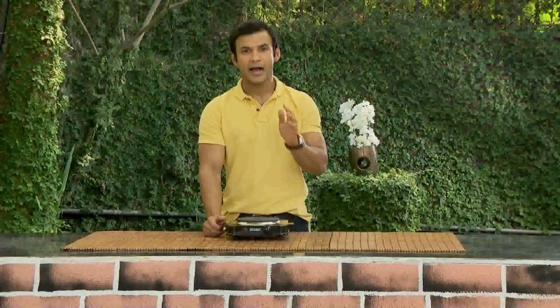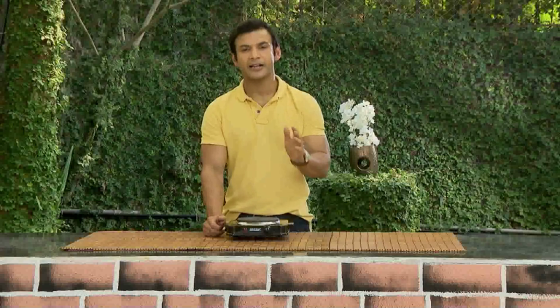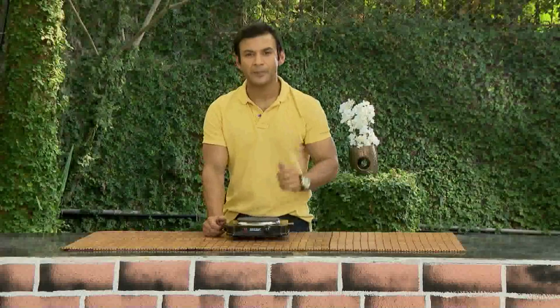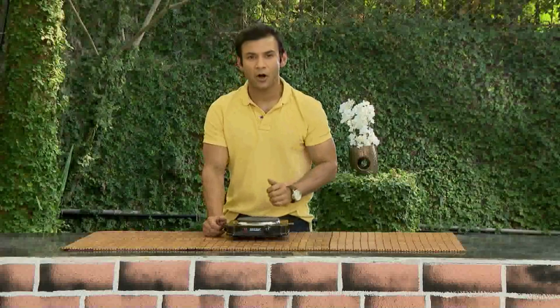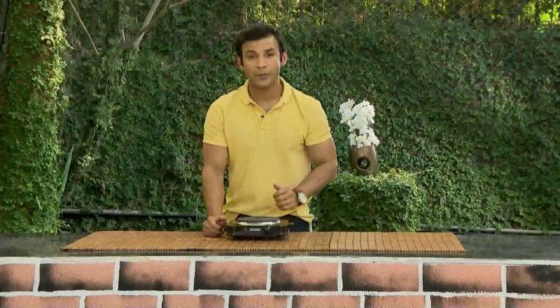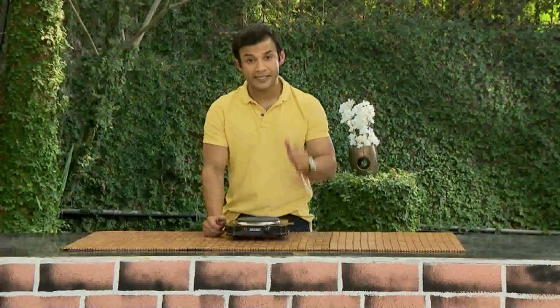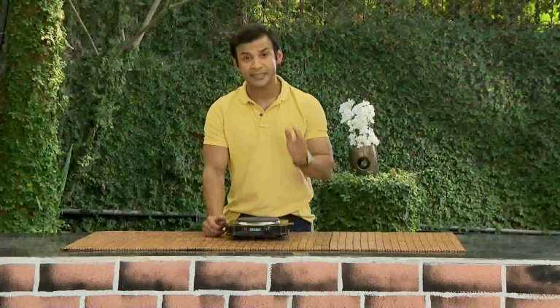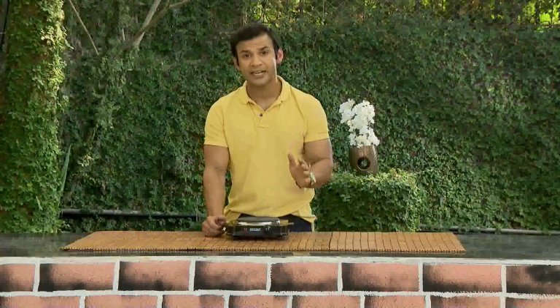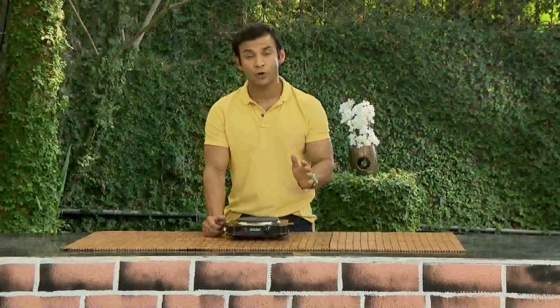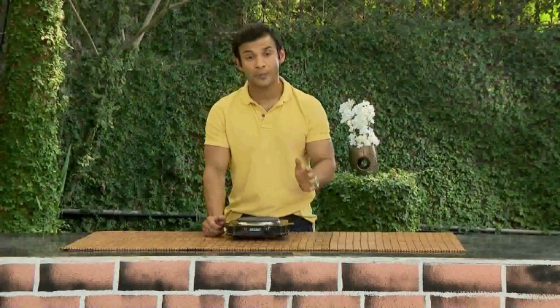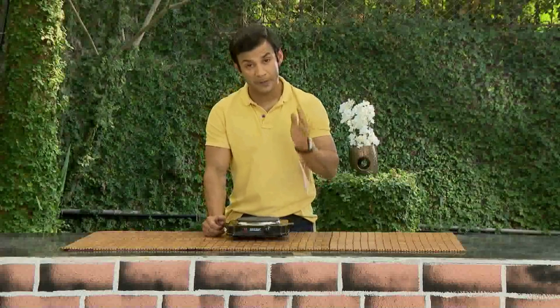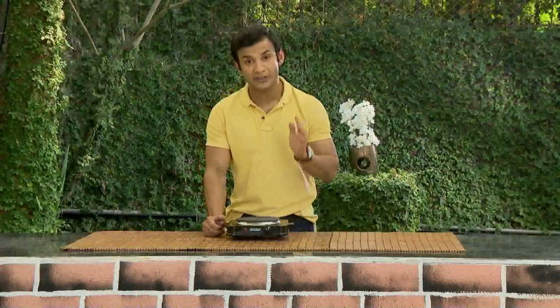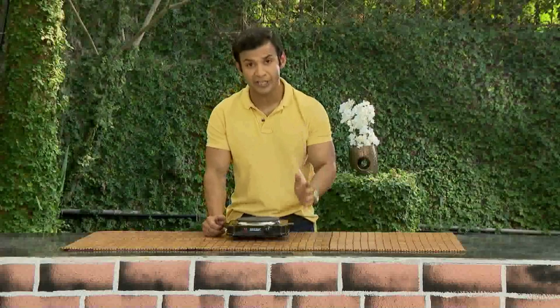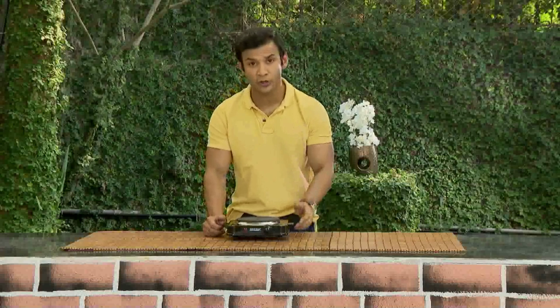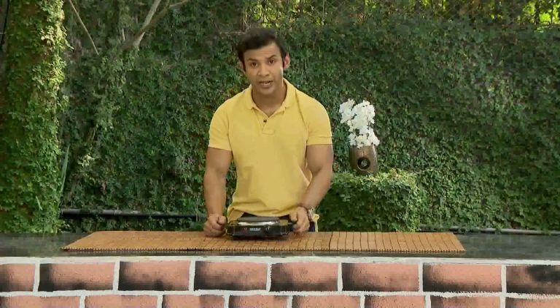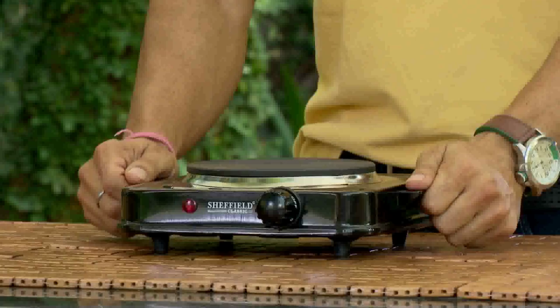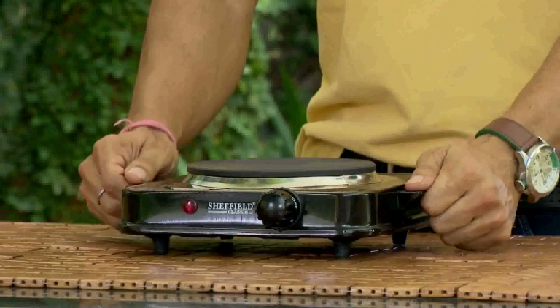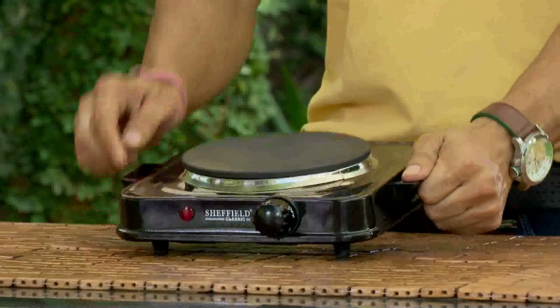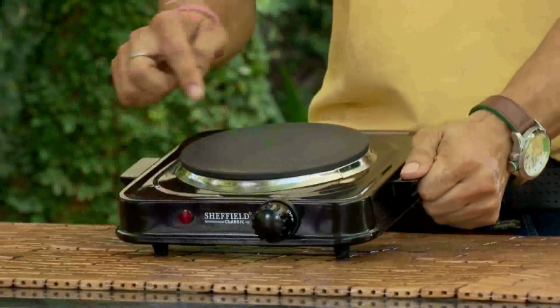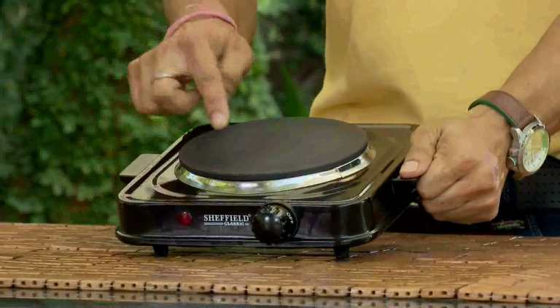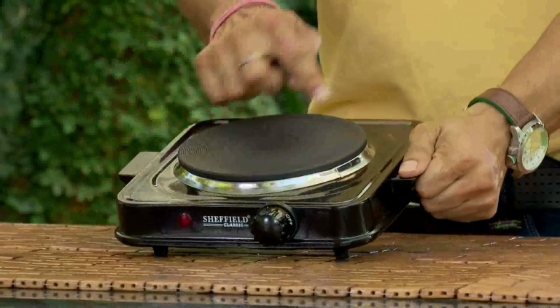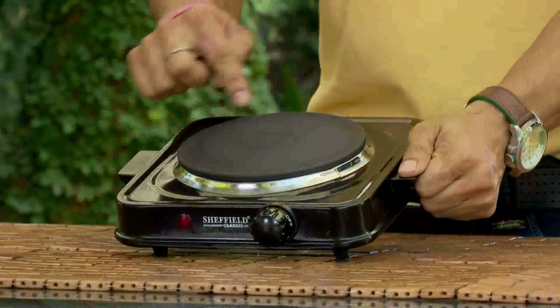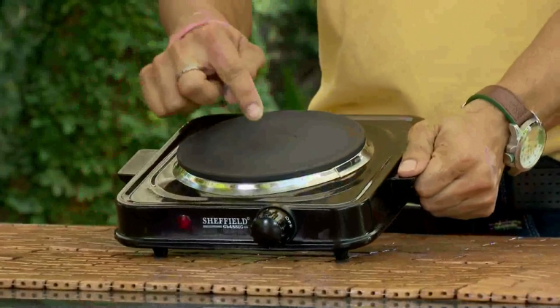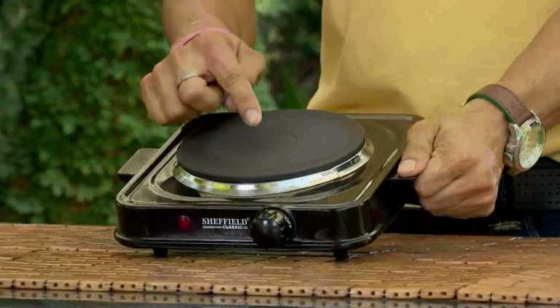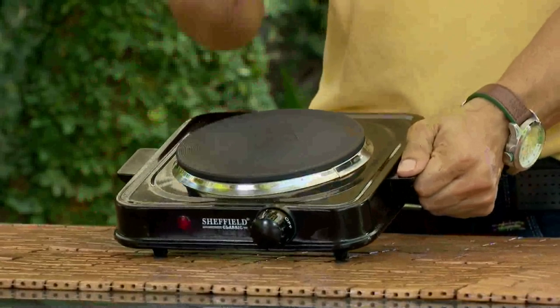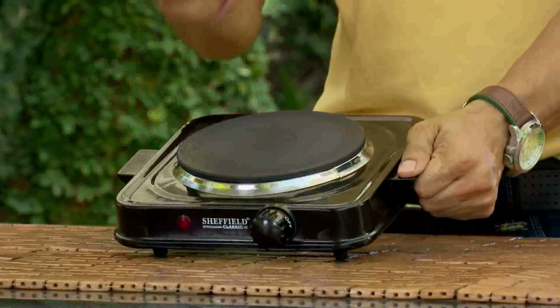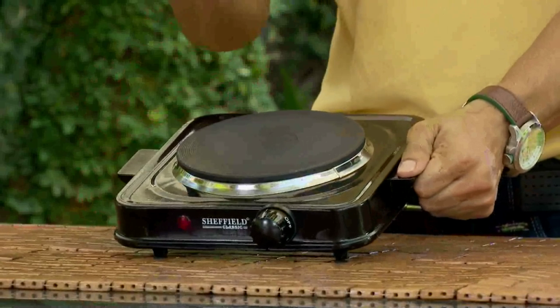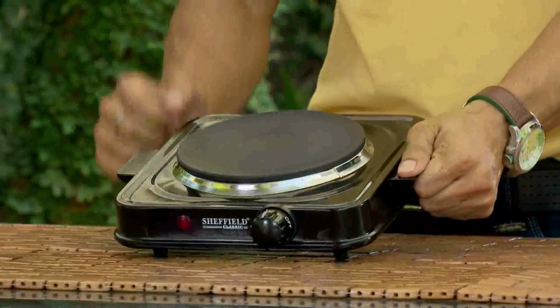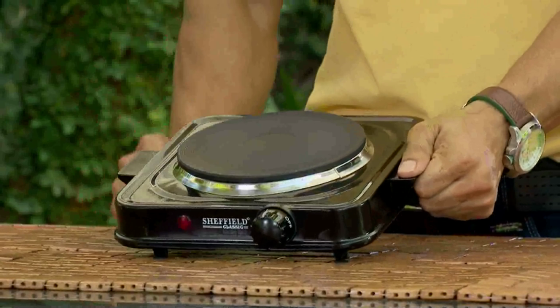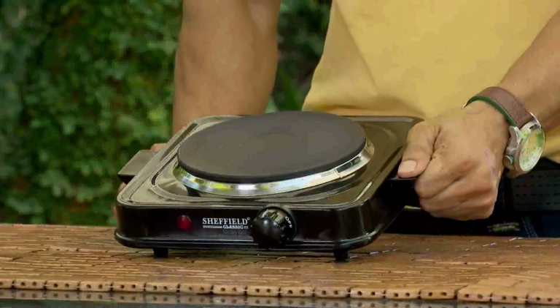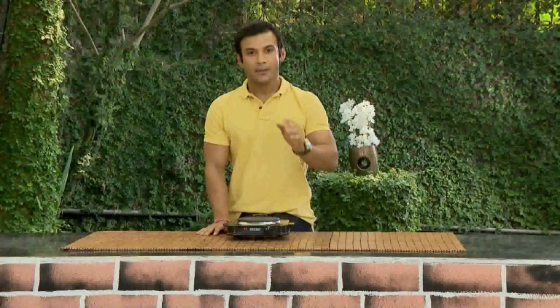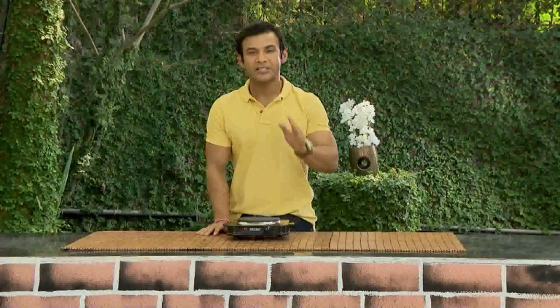If the hot plate is not getting hot enough, then there will be a problem with the thermostat.